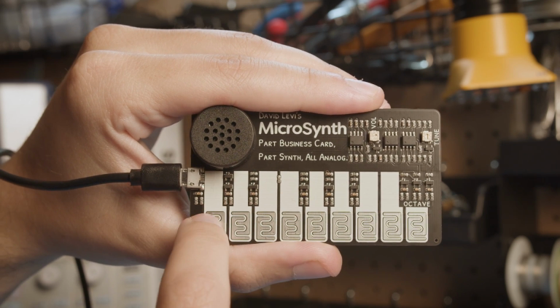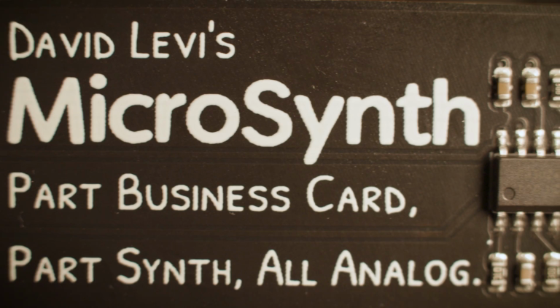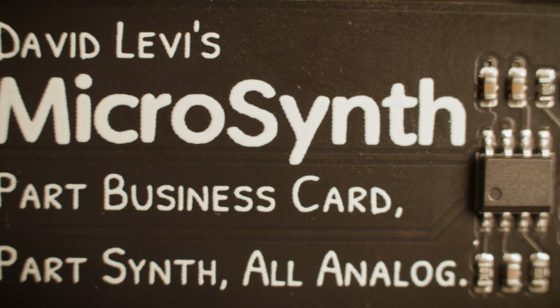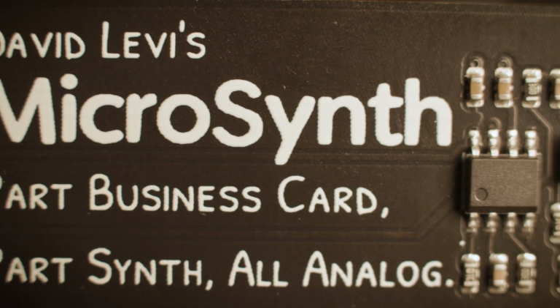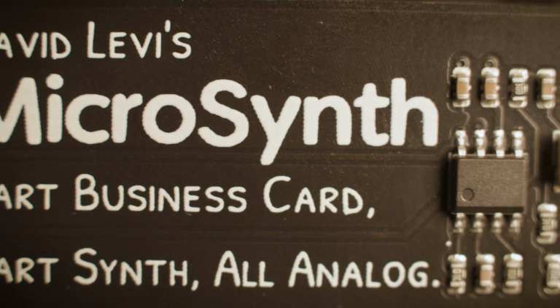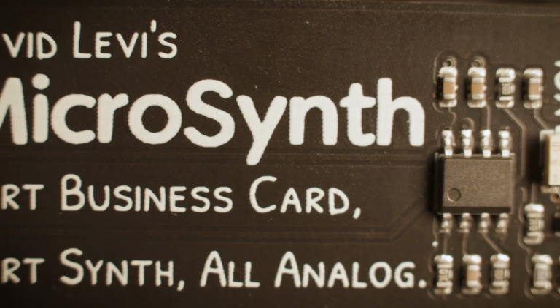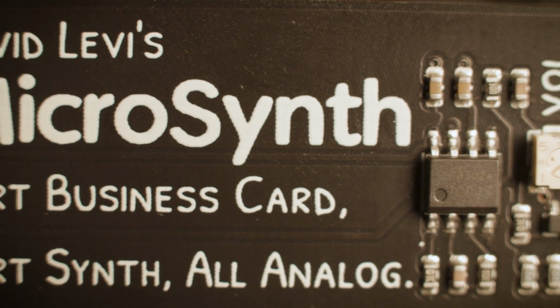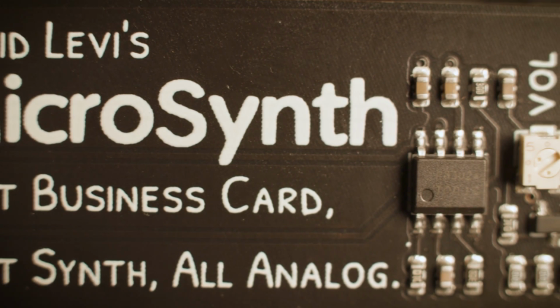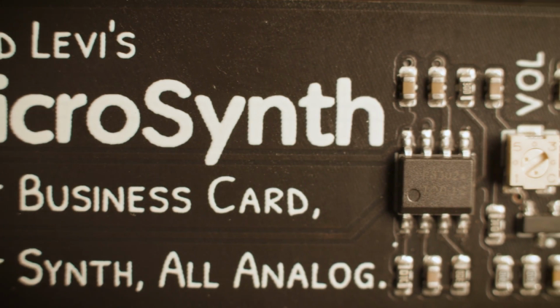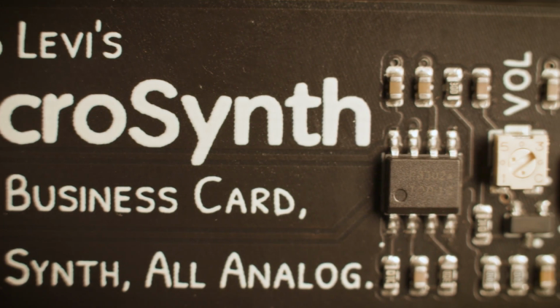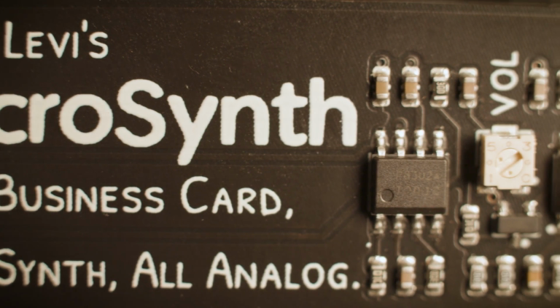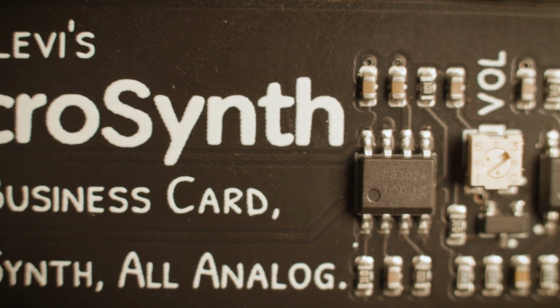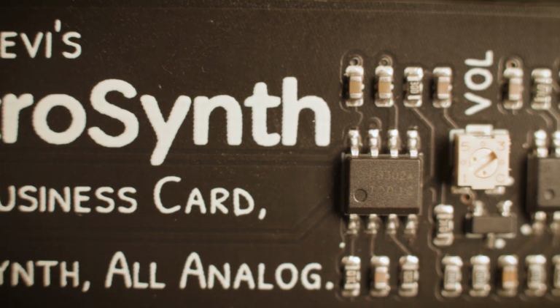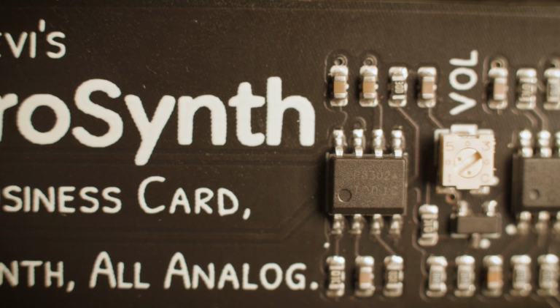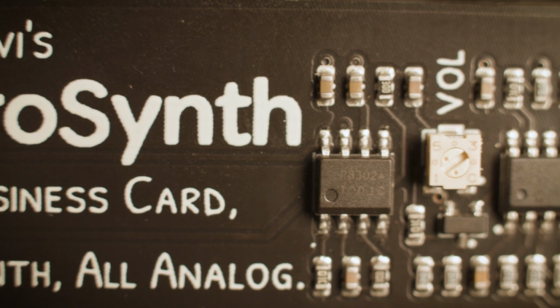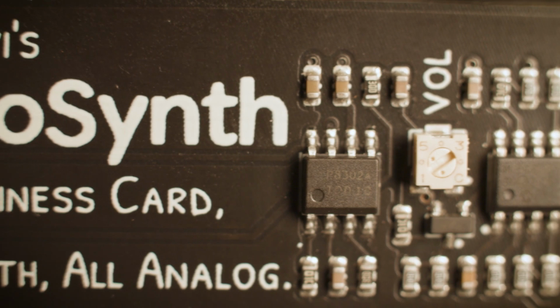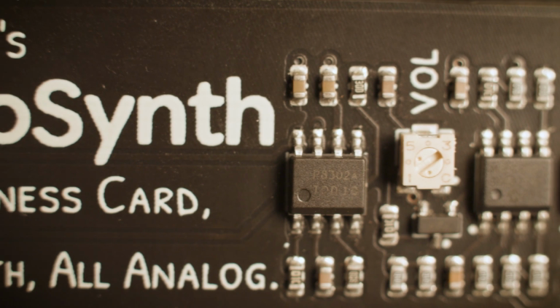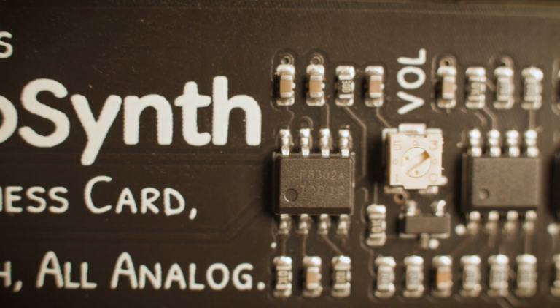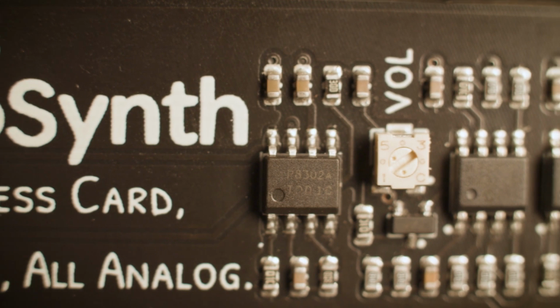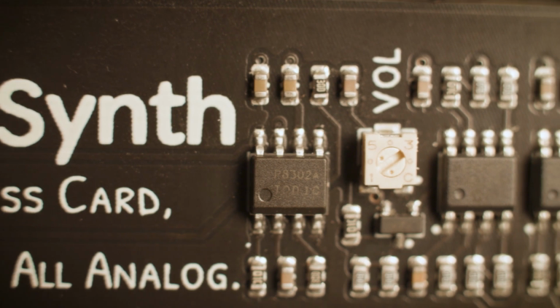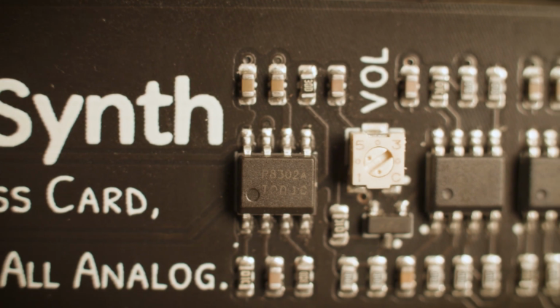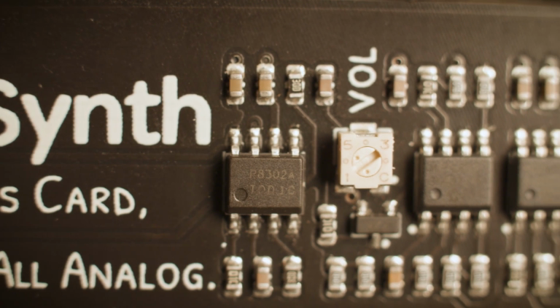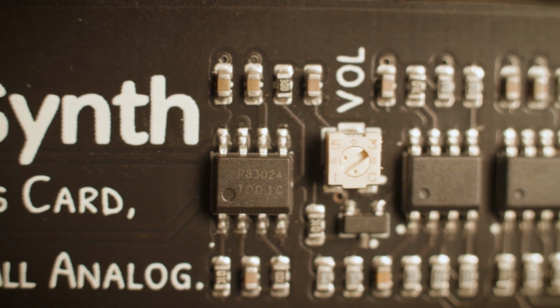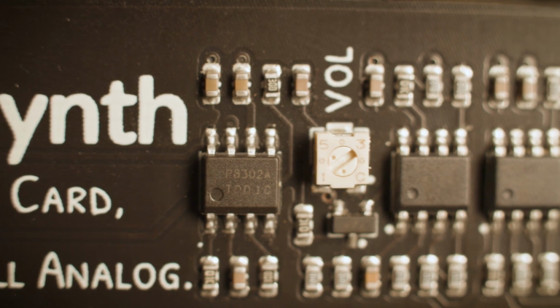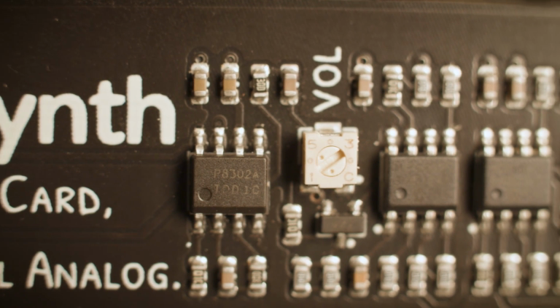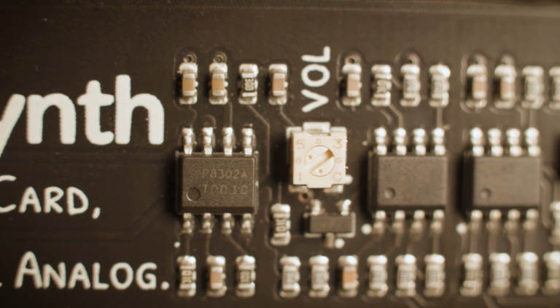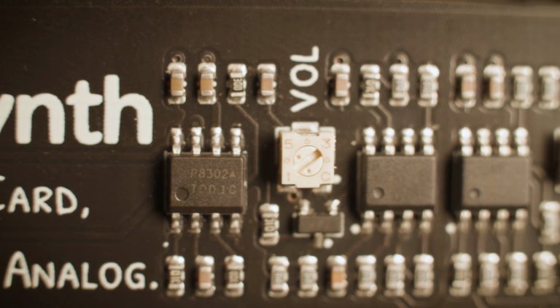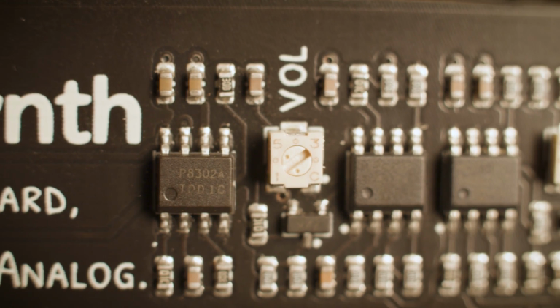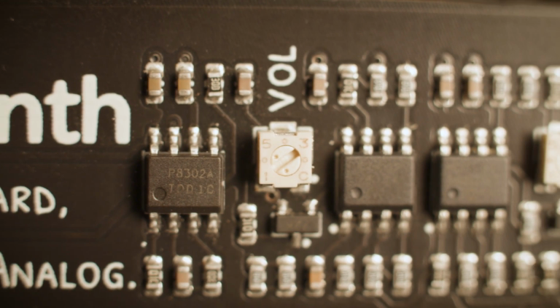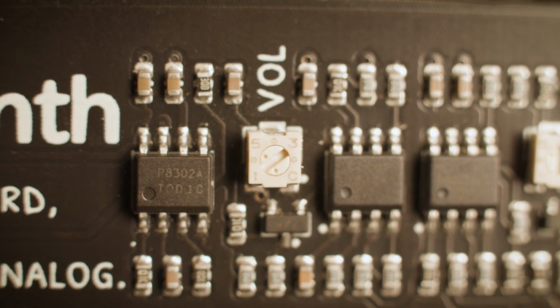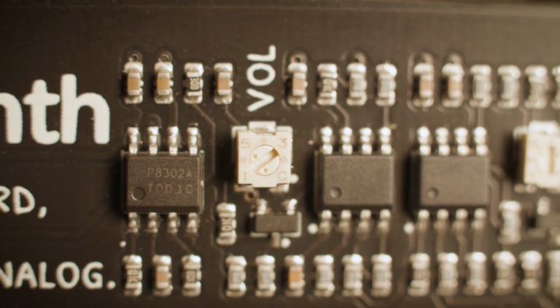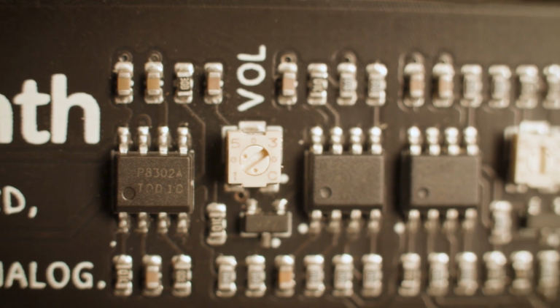This is the microsynth. It's part business card, part synthesizer, and all analog.